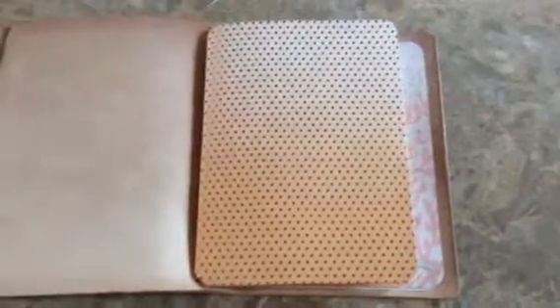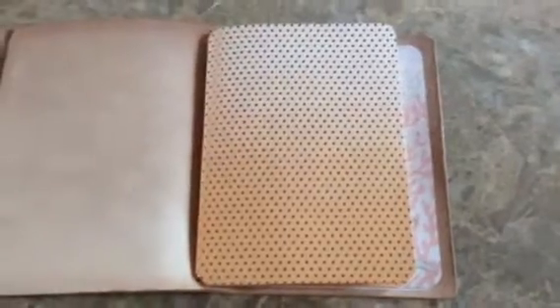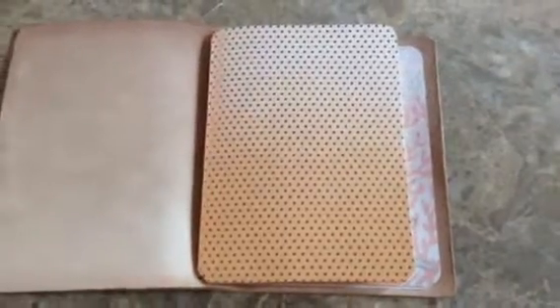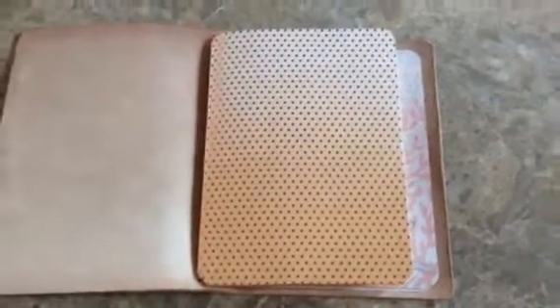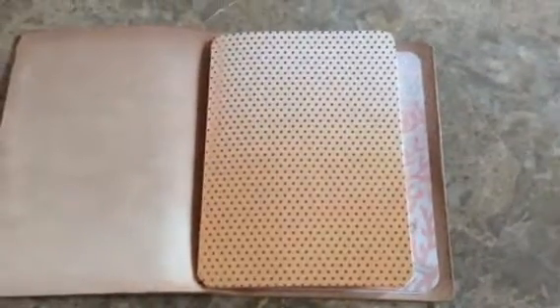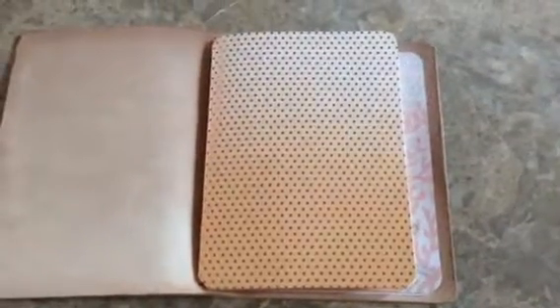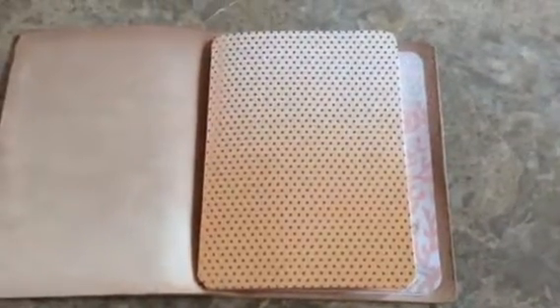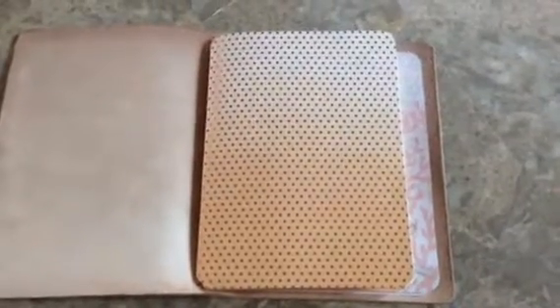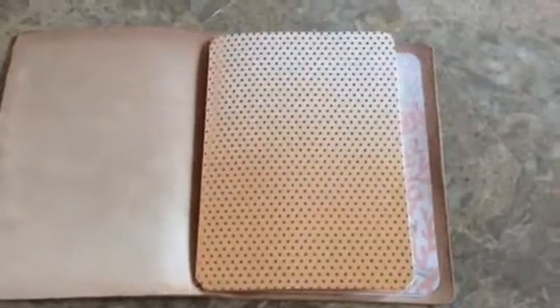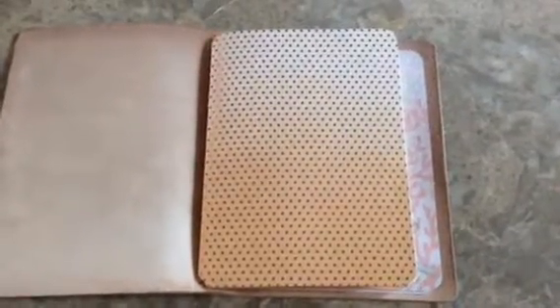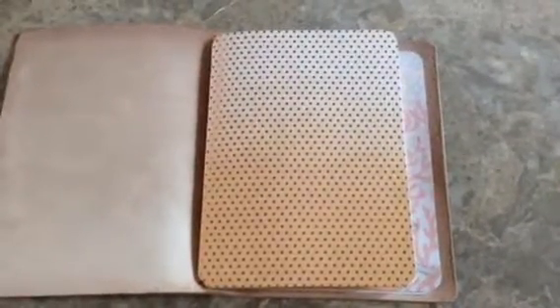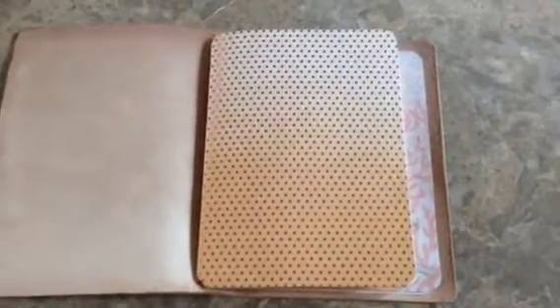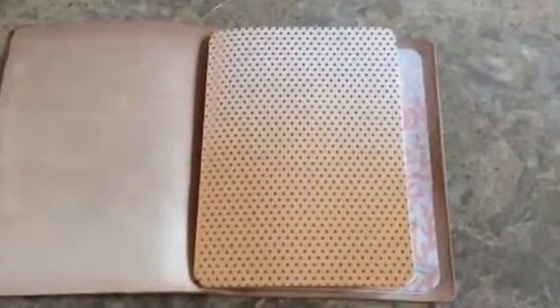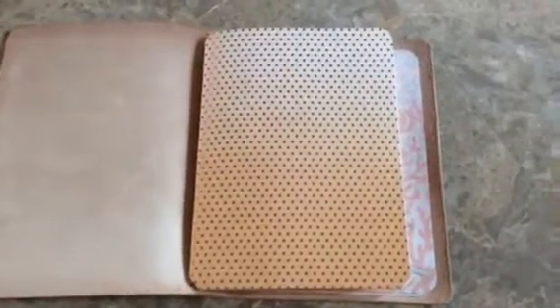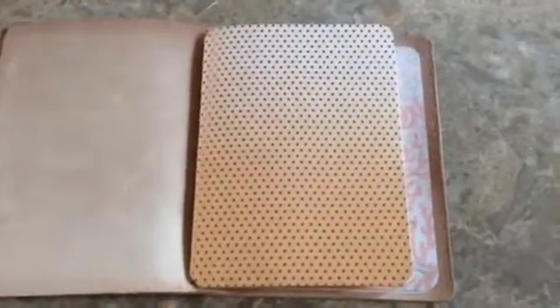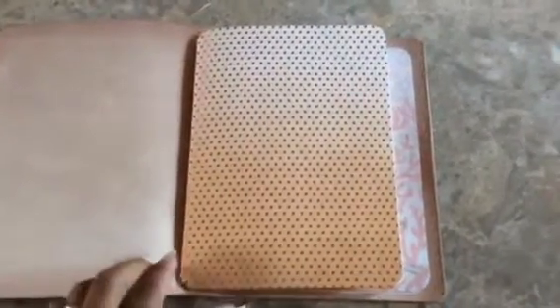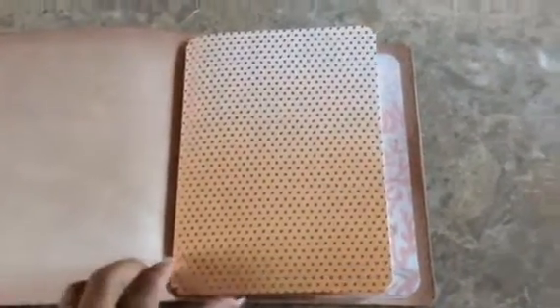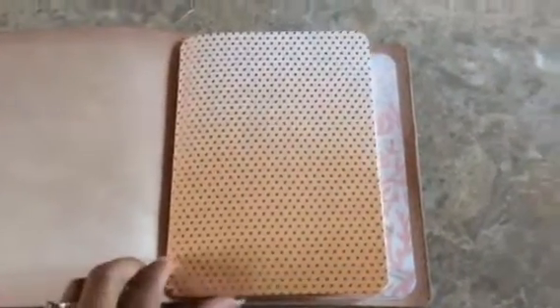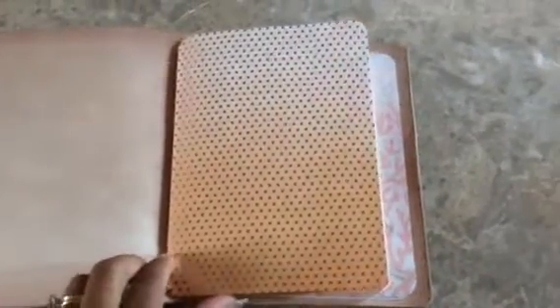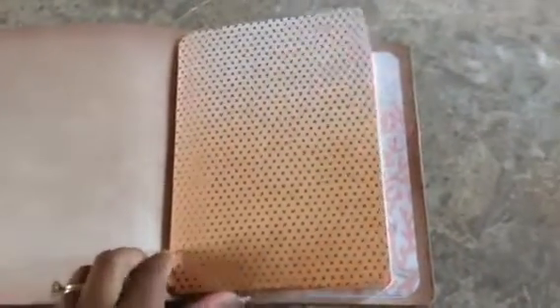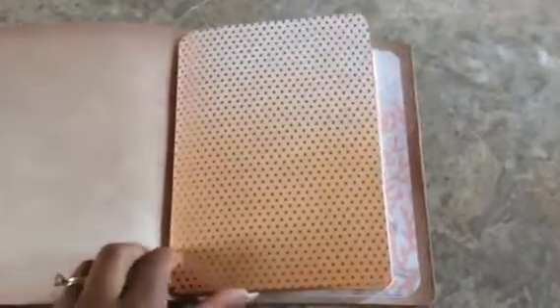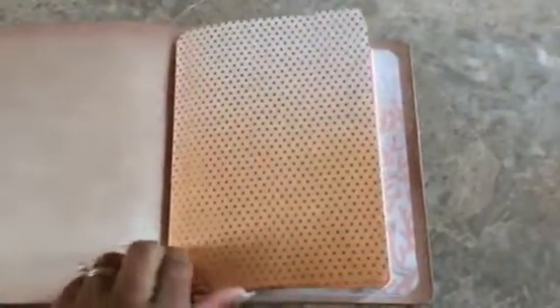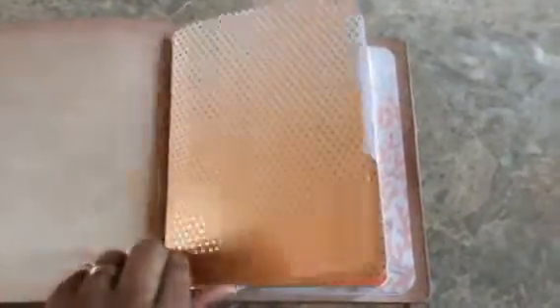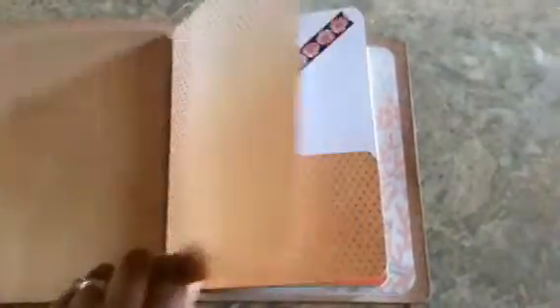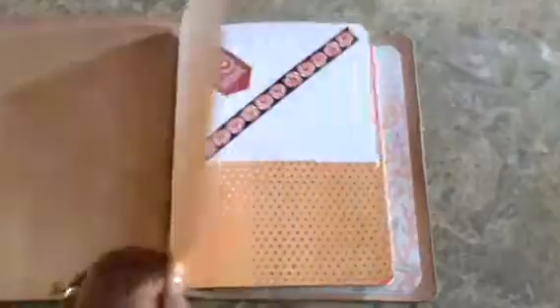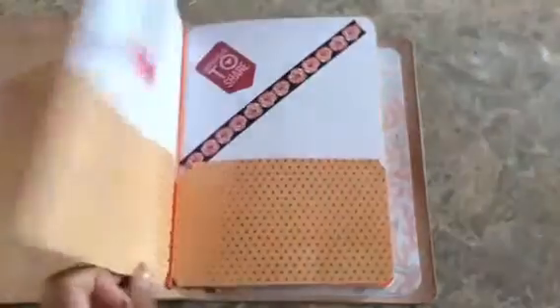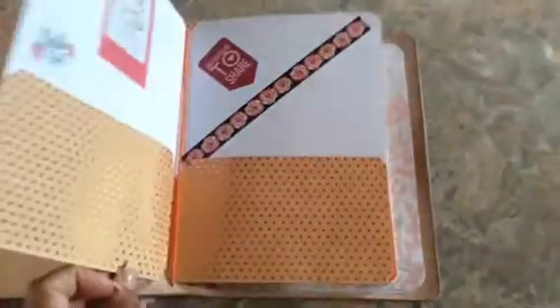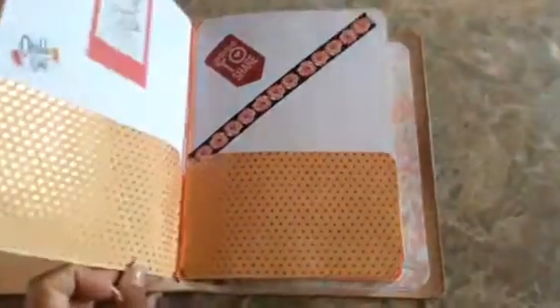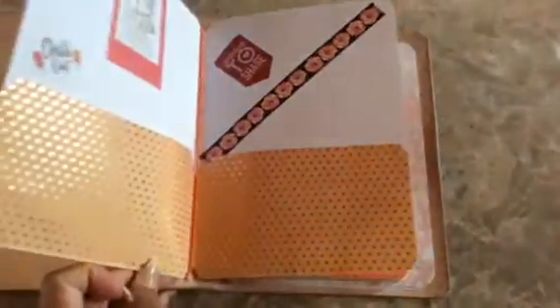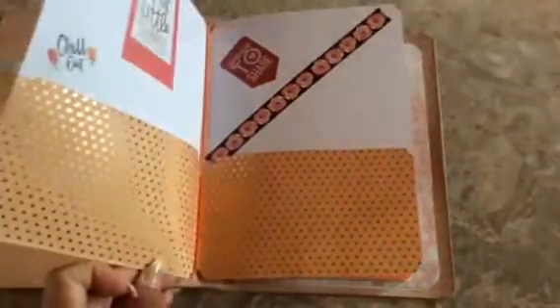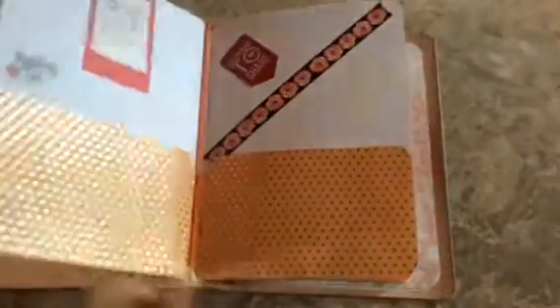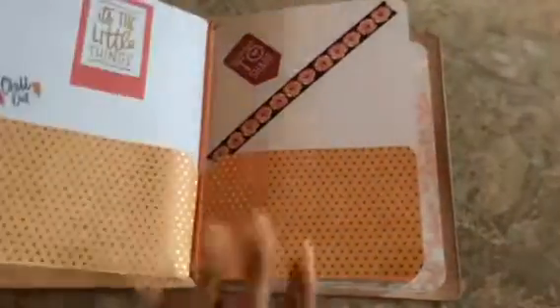That is my traveler's notebook here — my leather quill. As you can see, this is just really thick cardstock.